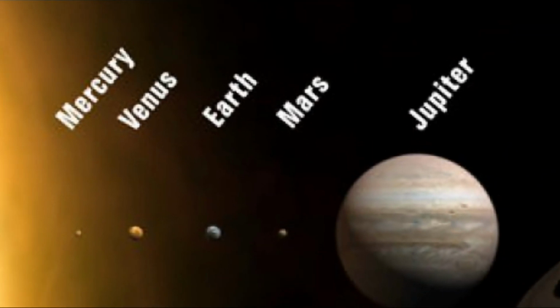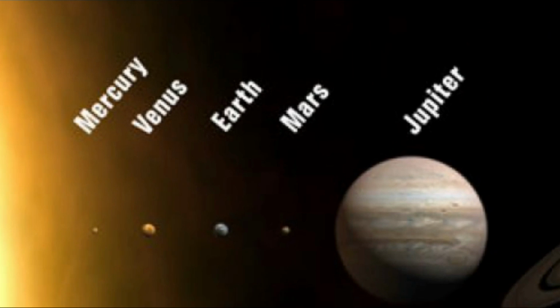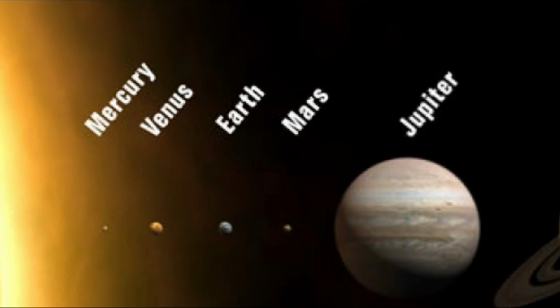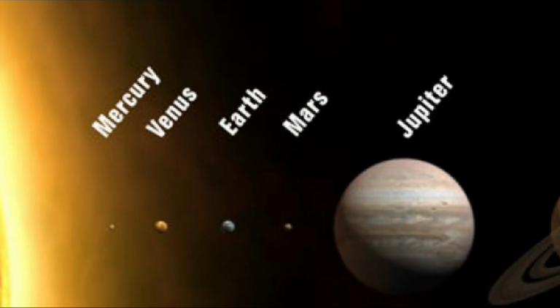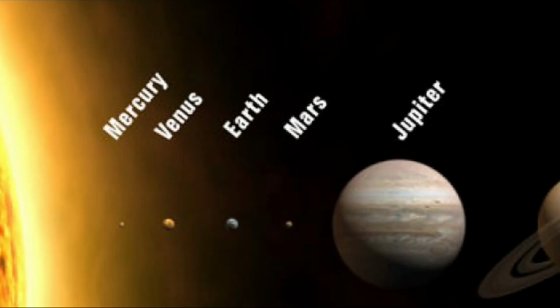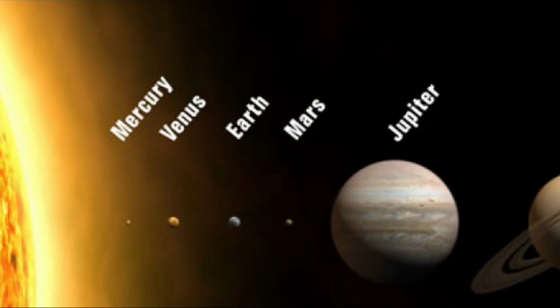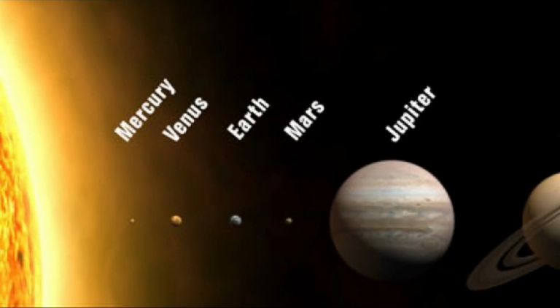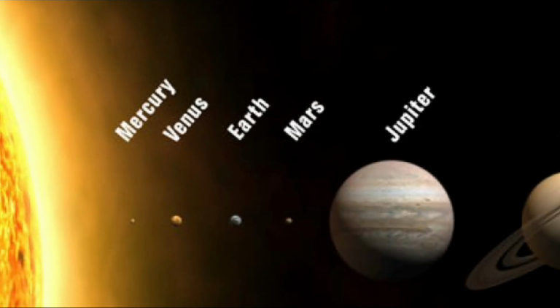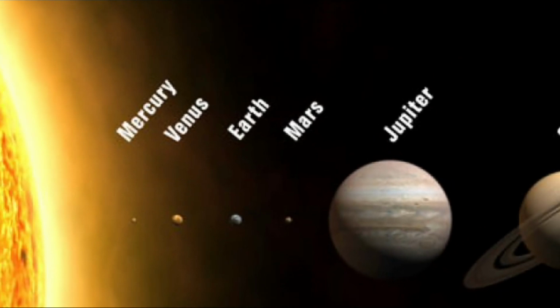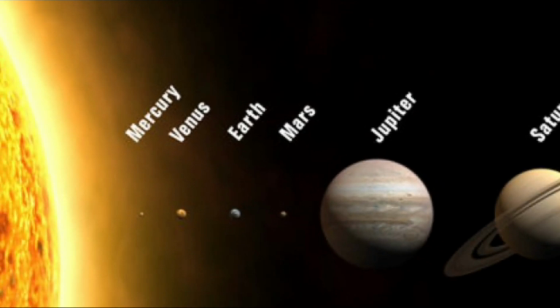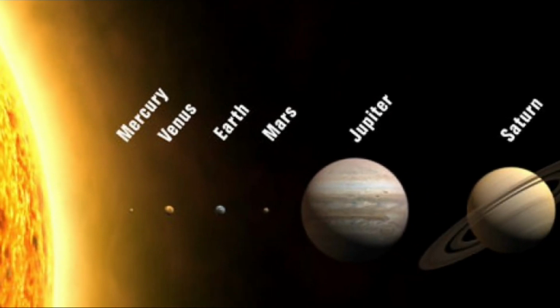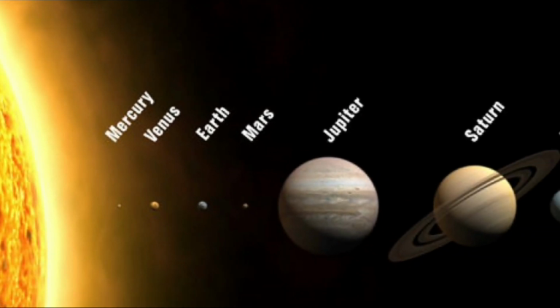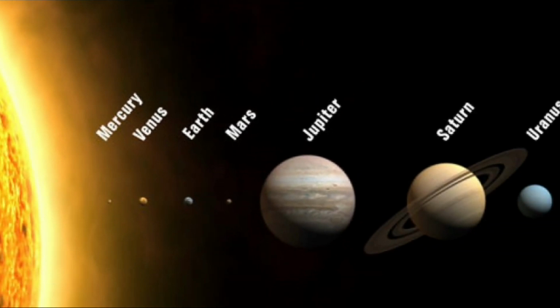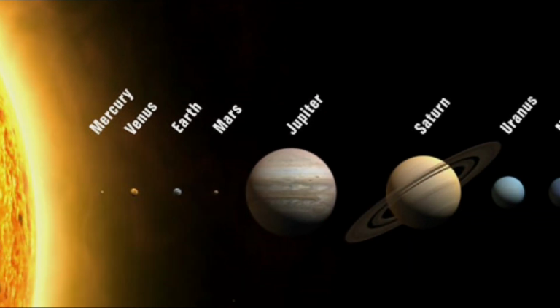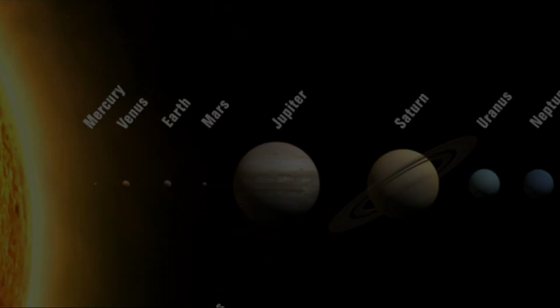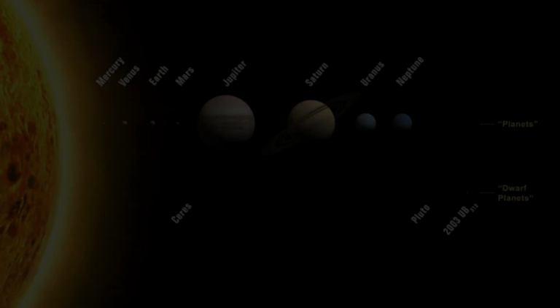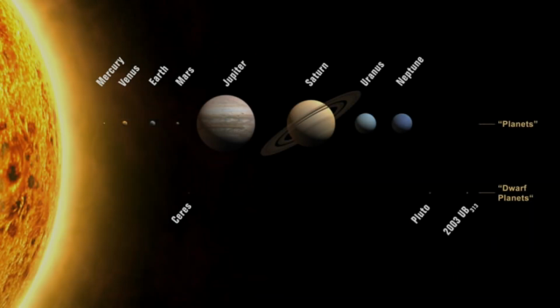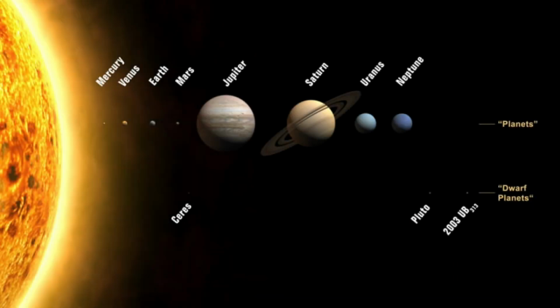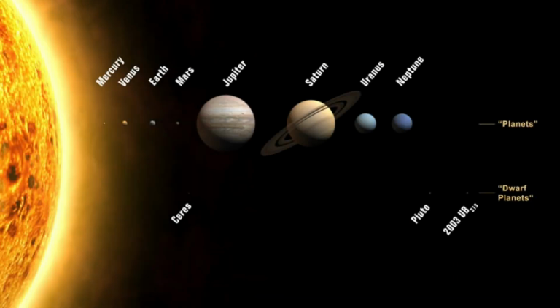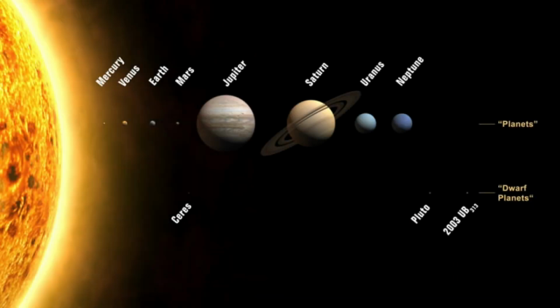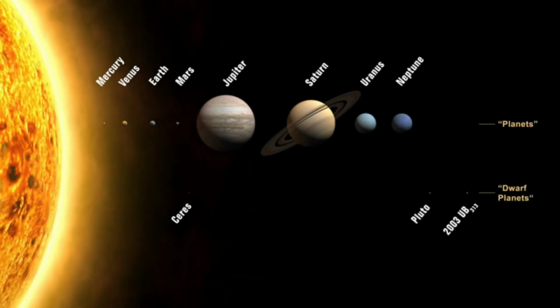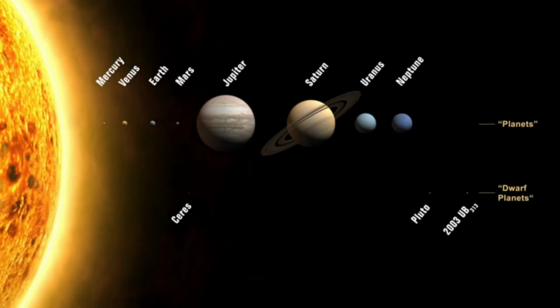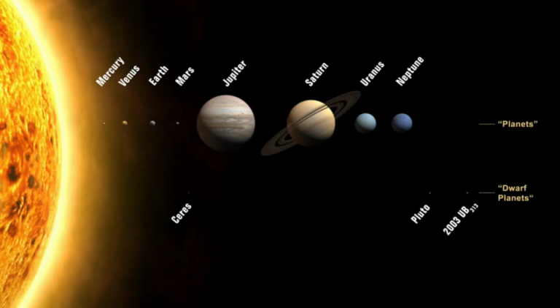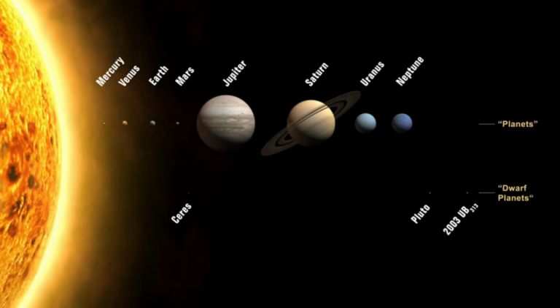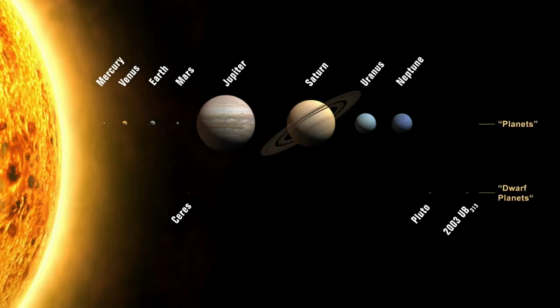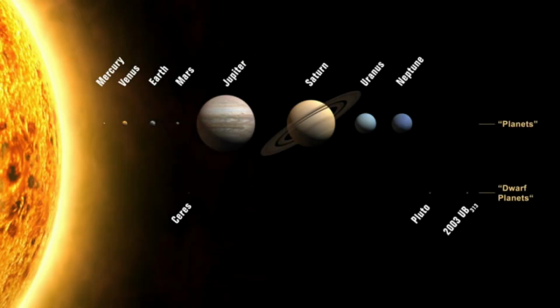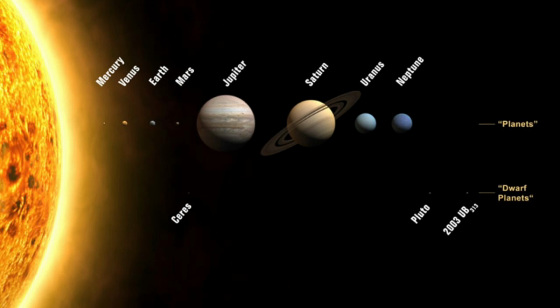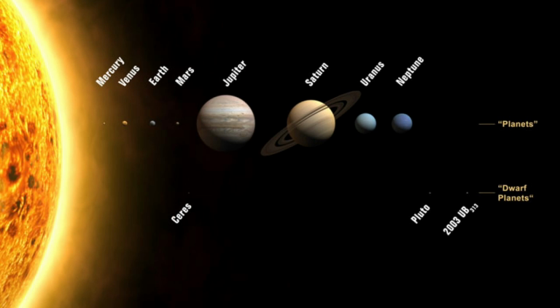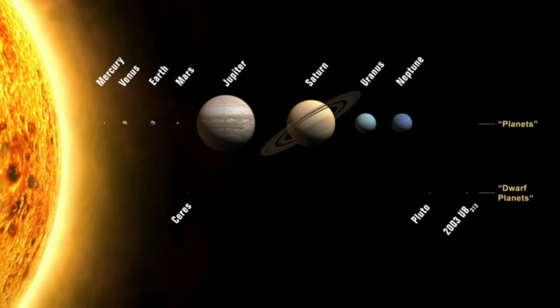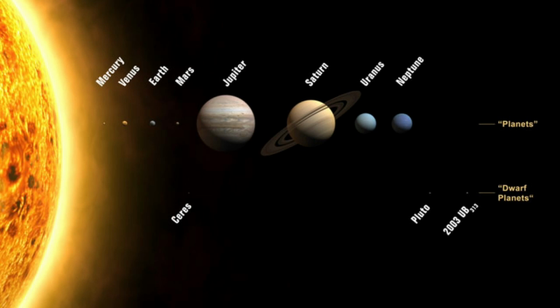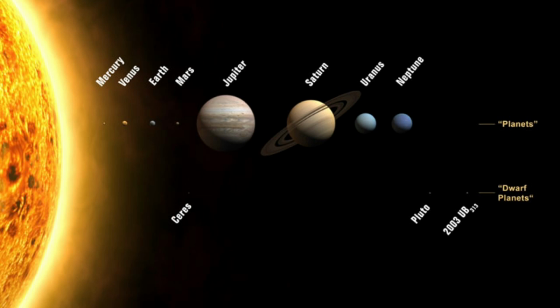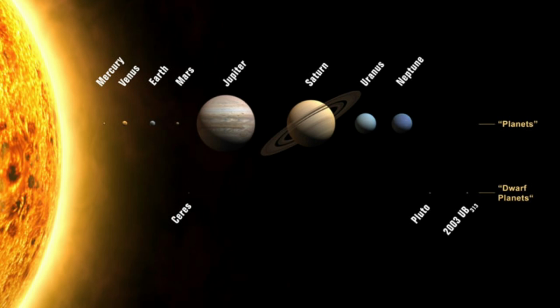But for Venus, the only planet with retrograde rotation, the sidereal day is longer than the solar day.